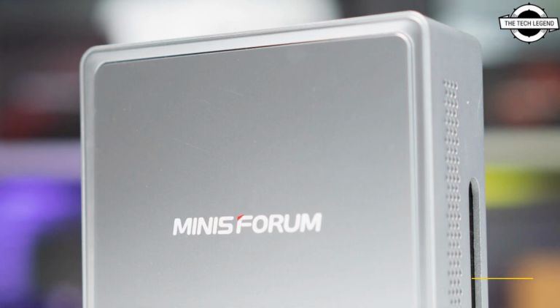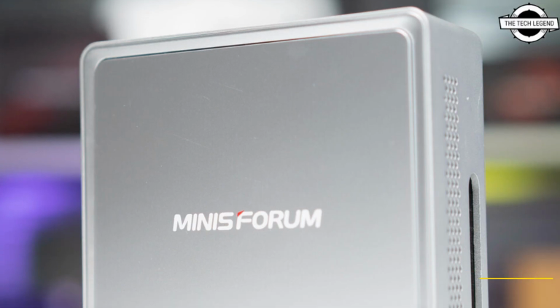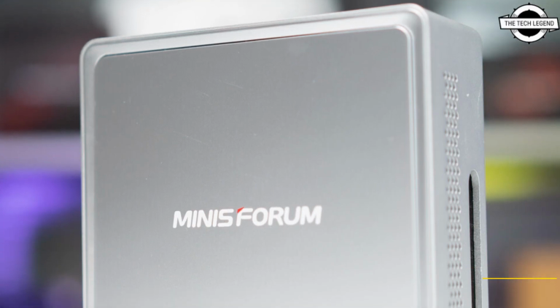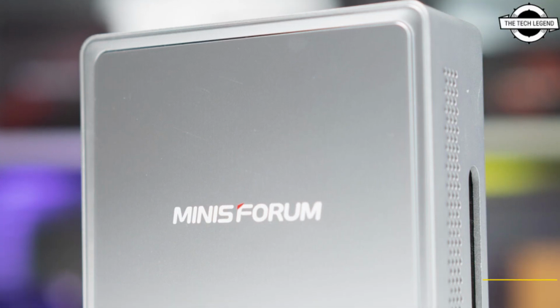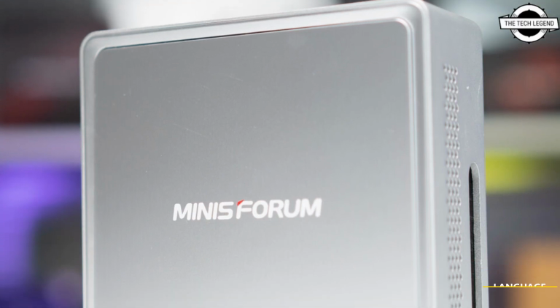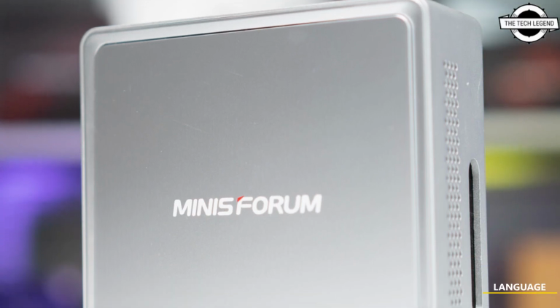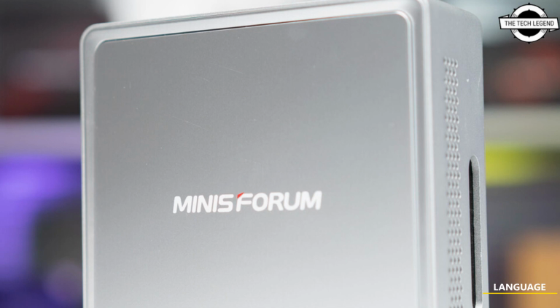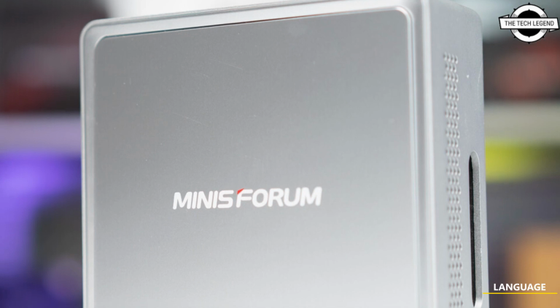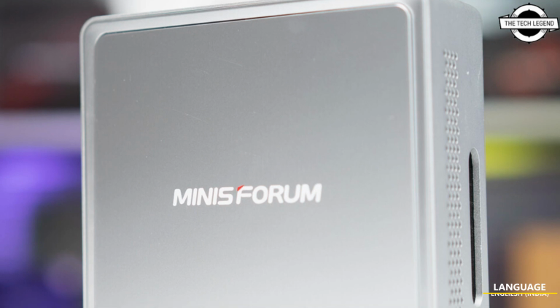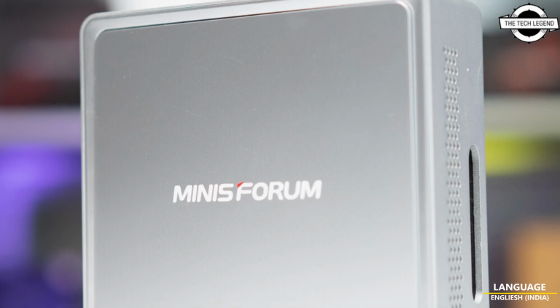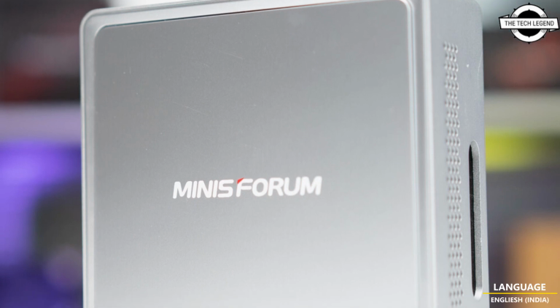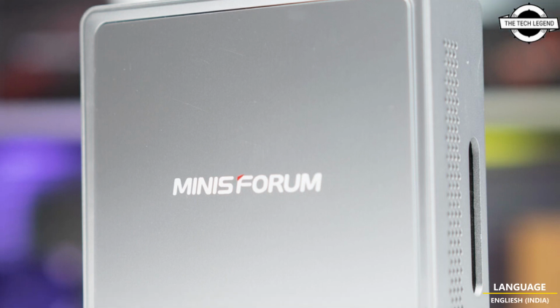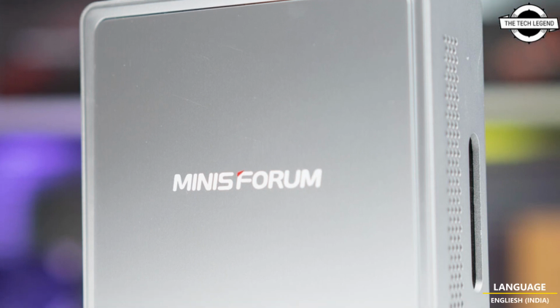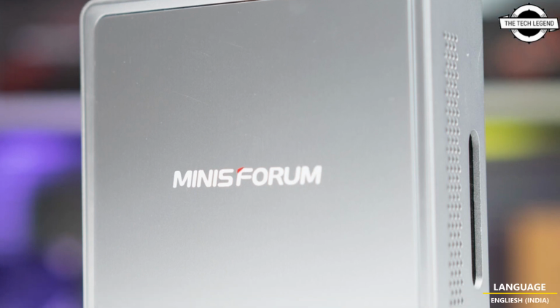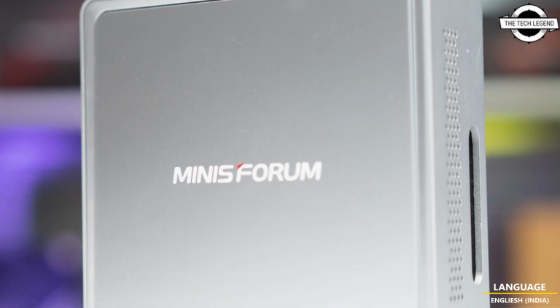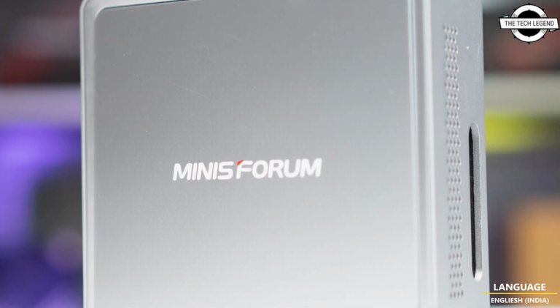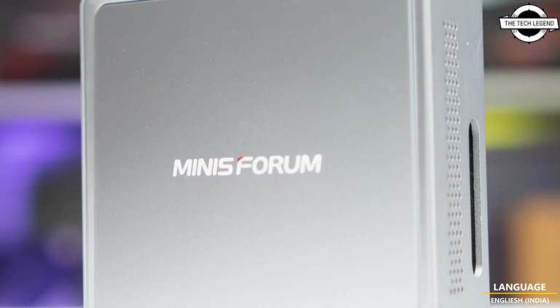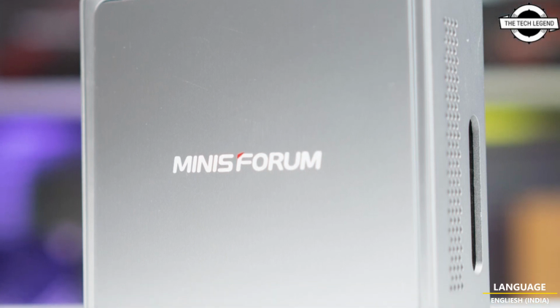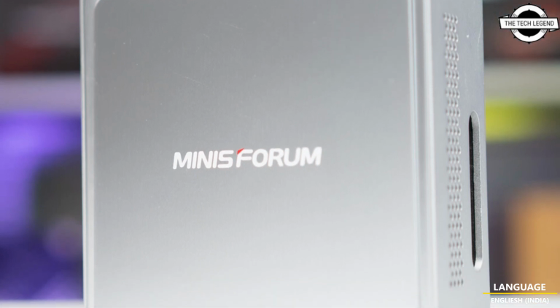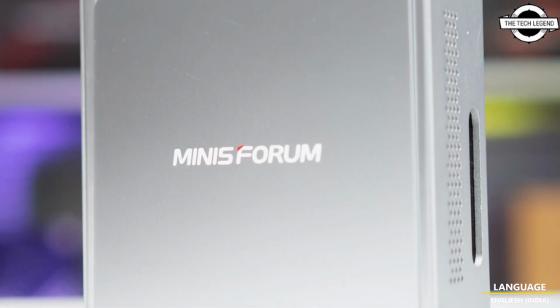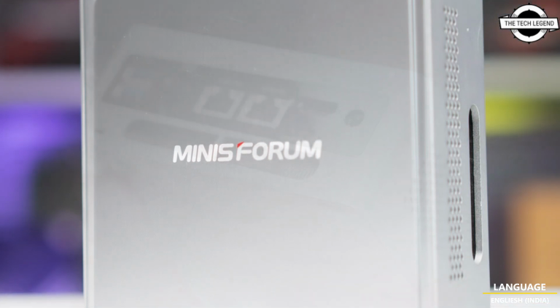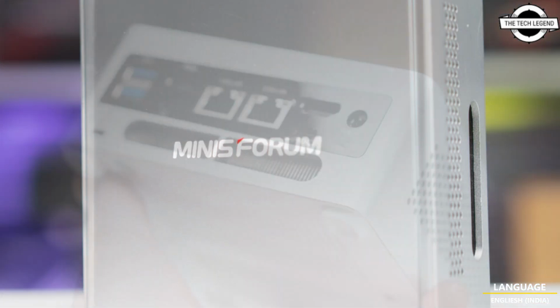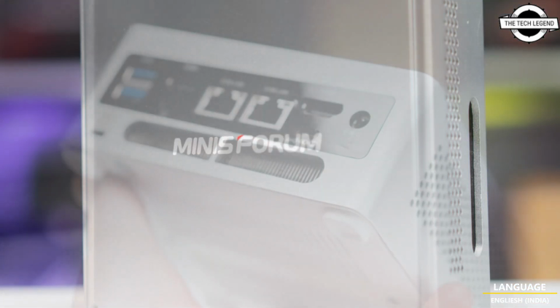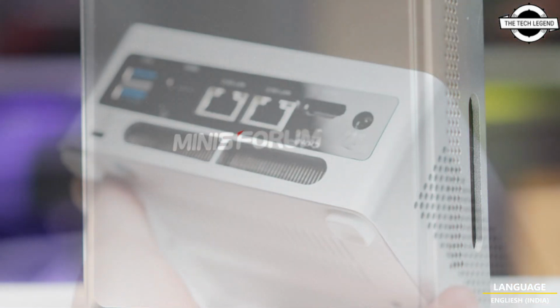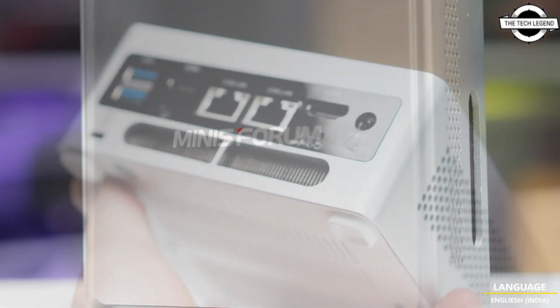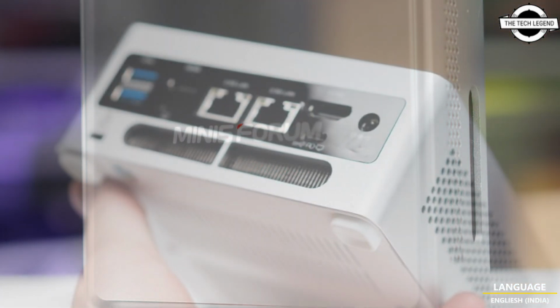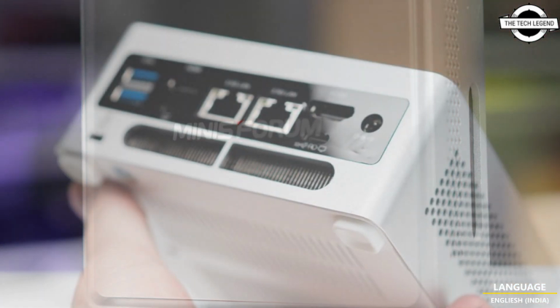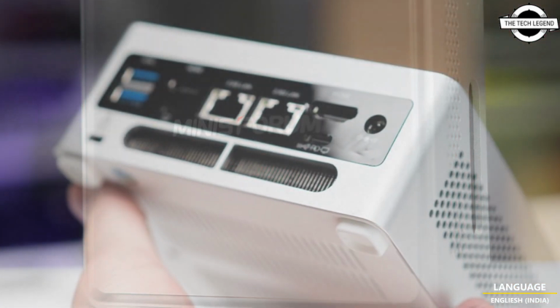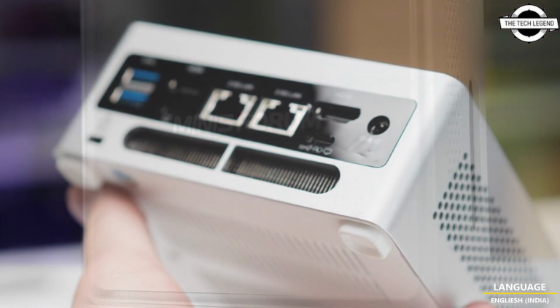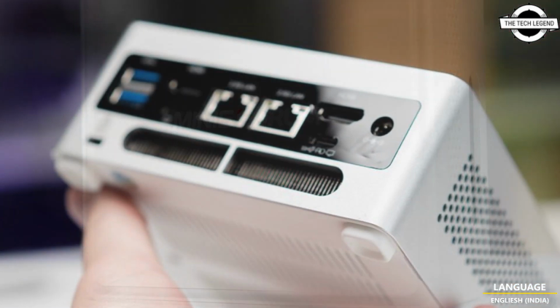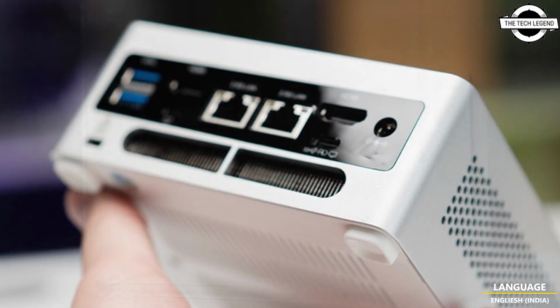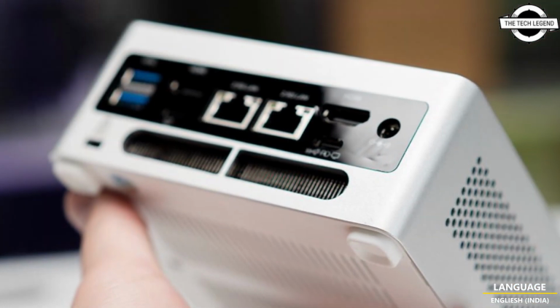Hello friends, welcome to the TechLizzen channel. Today I will talk about Minisforum's mini PC.